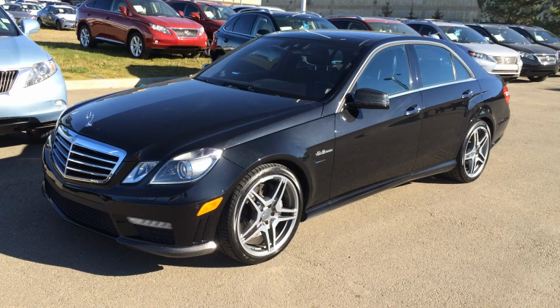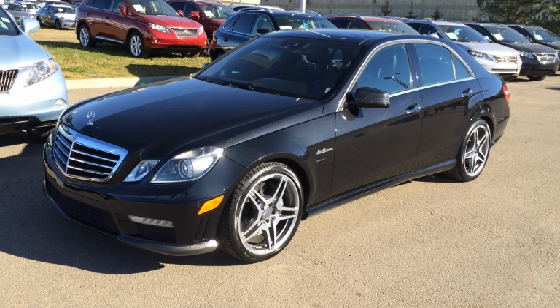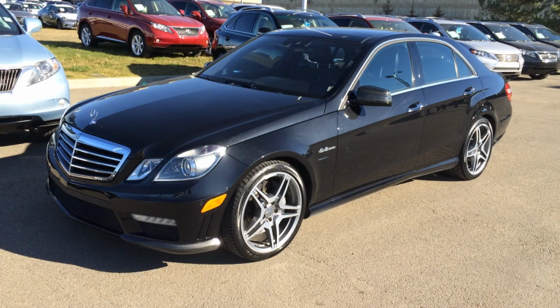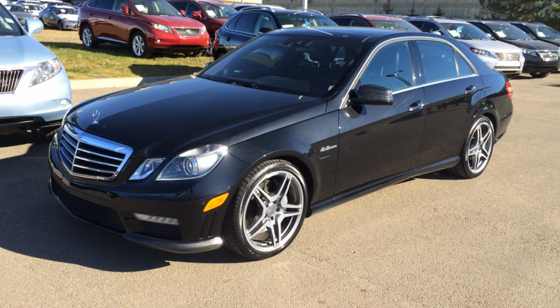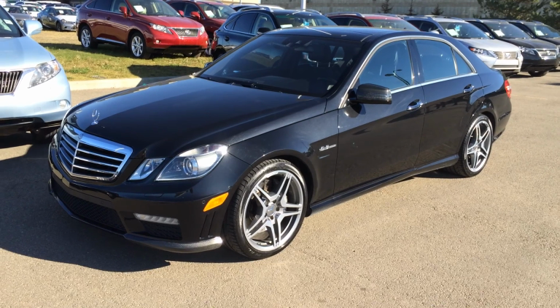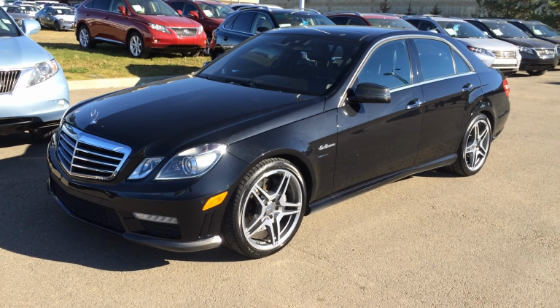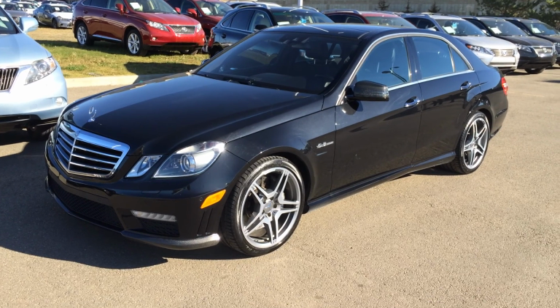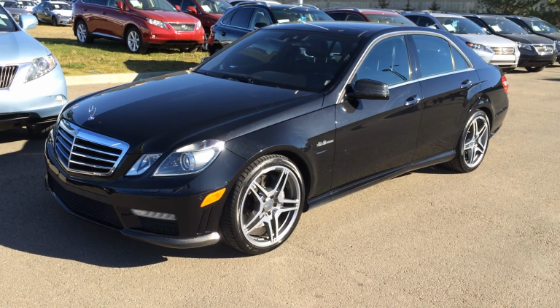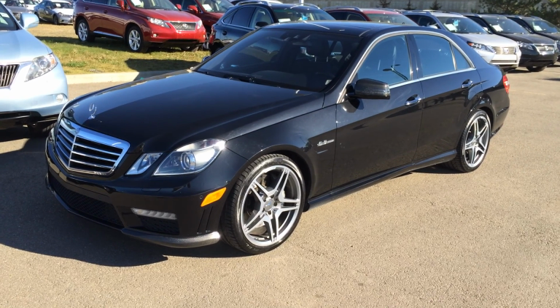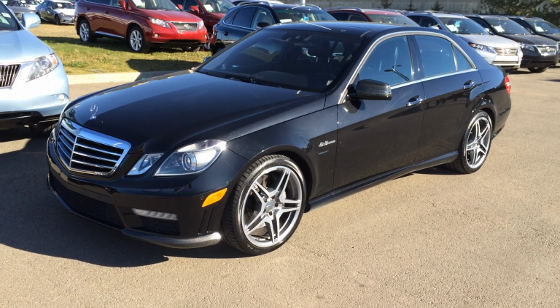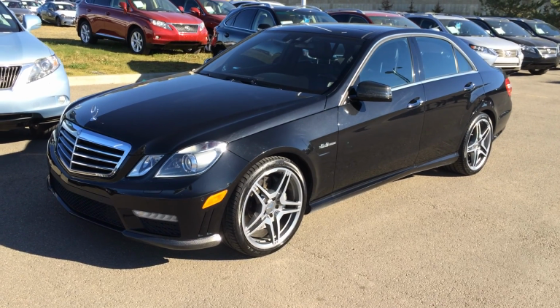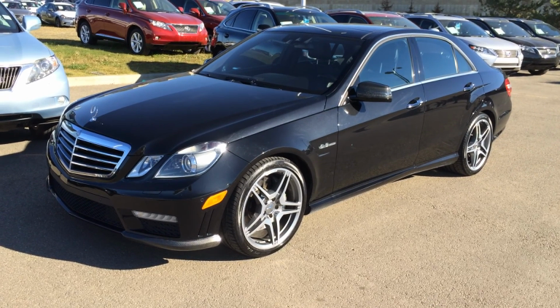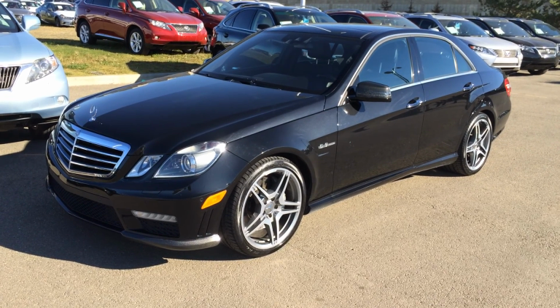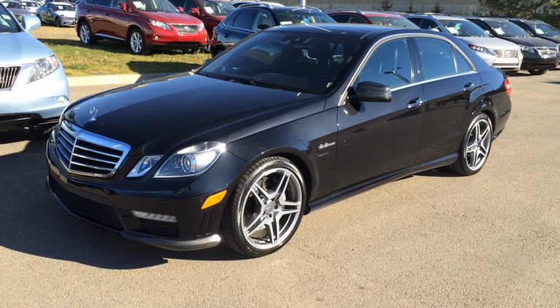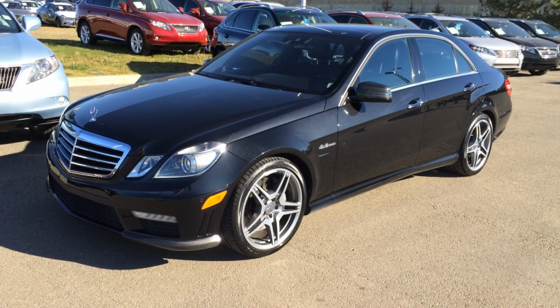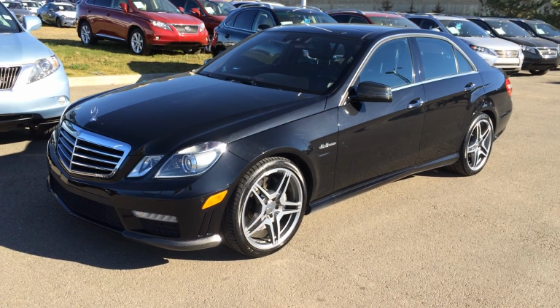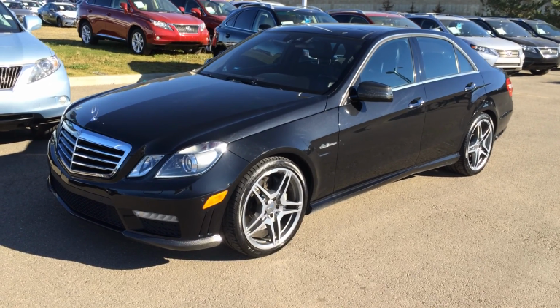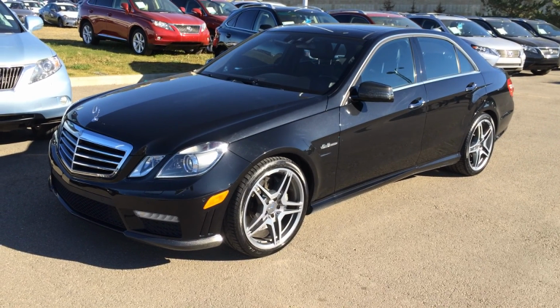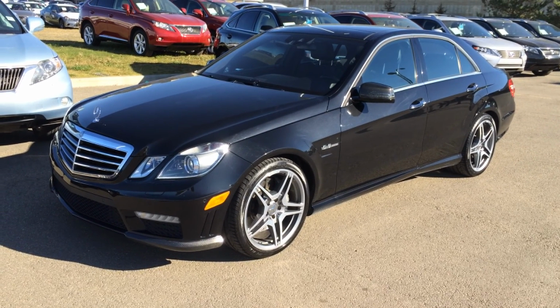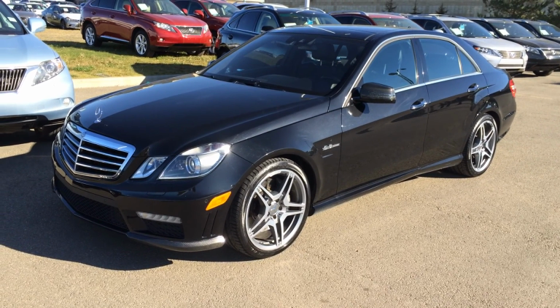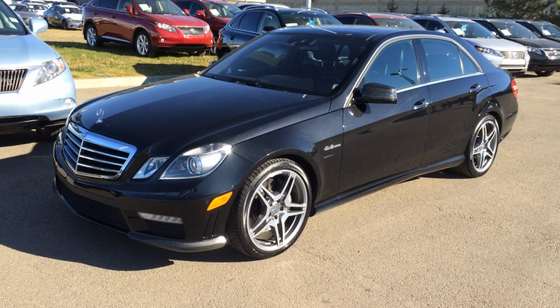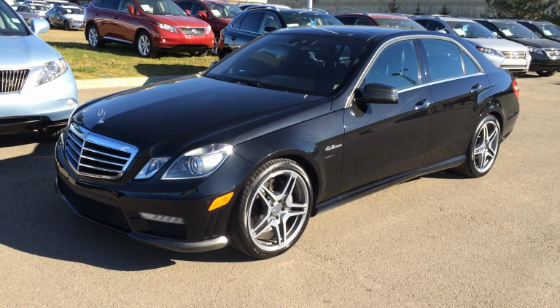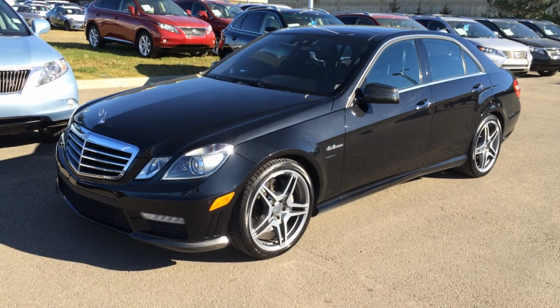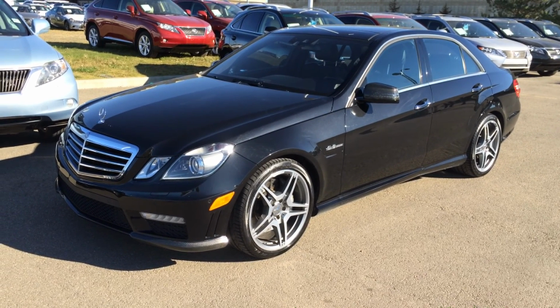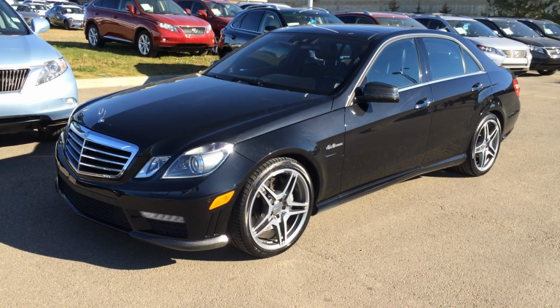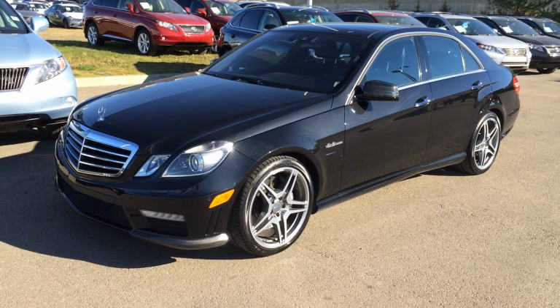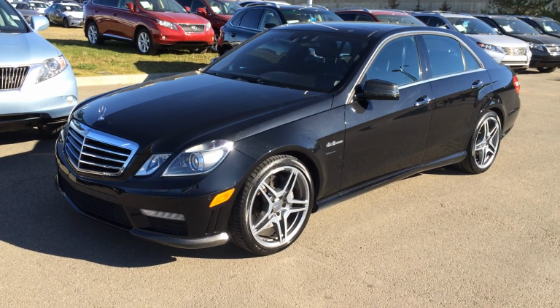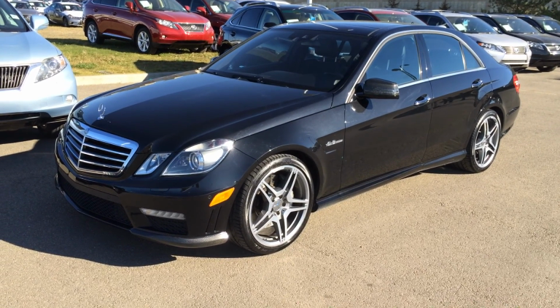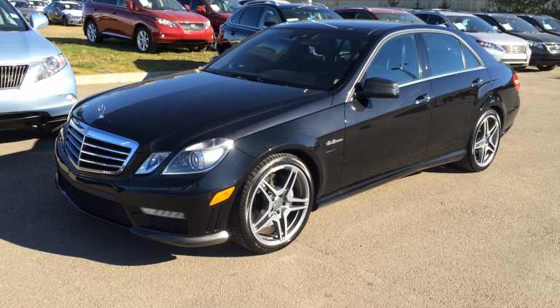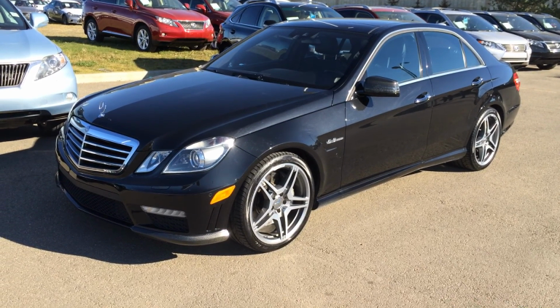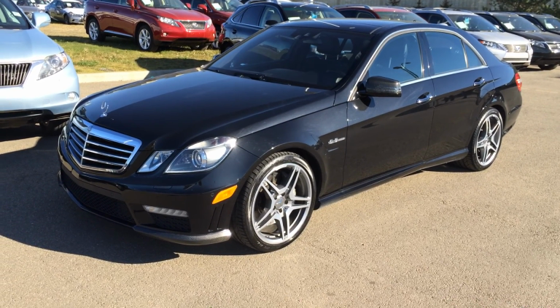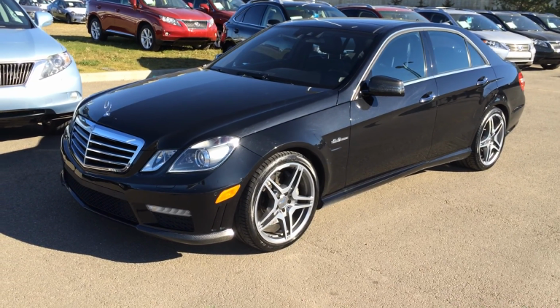Hey everybody, welcome to Lexus at Edmonton. We are located off 111th Avenue, 170 S Street, Edmonton, Alberta.